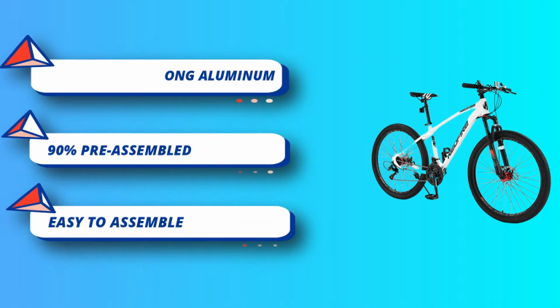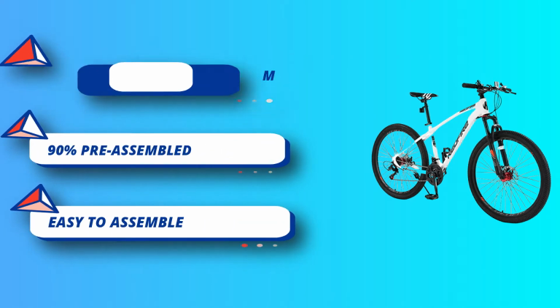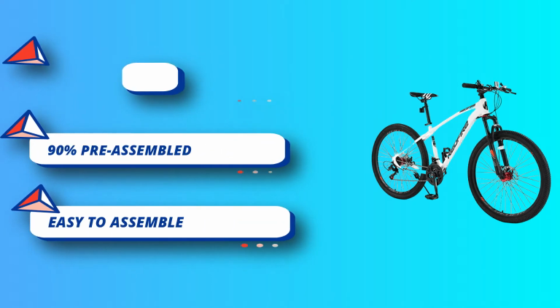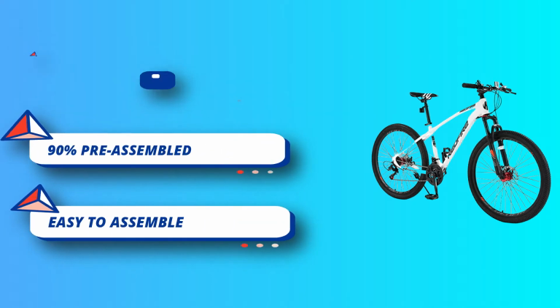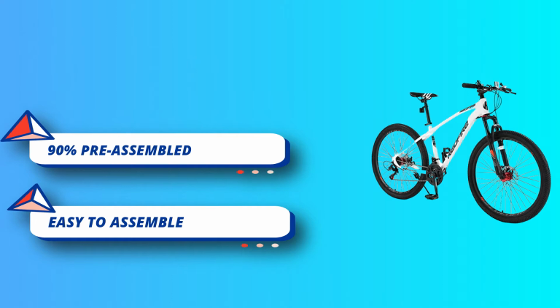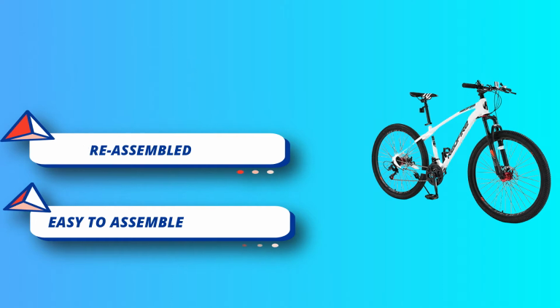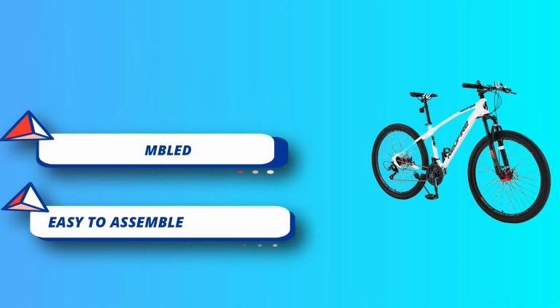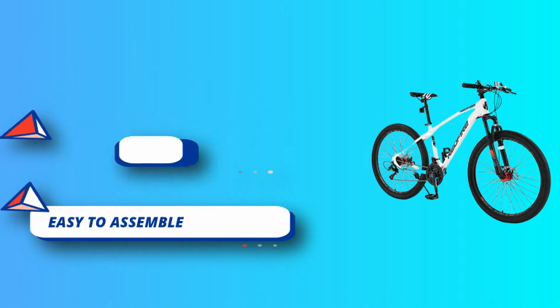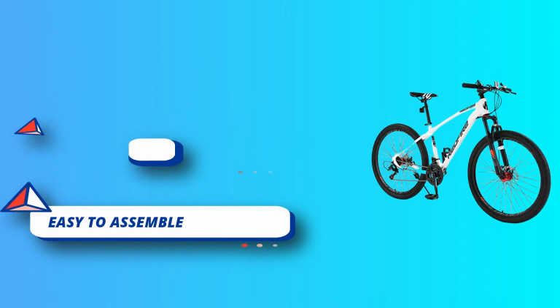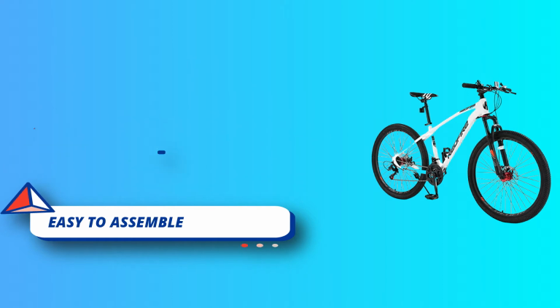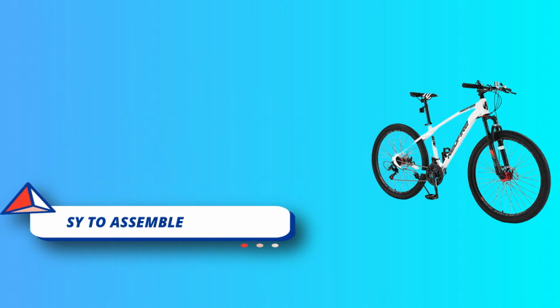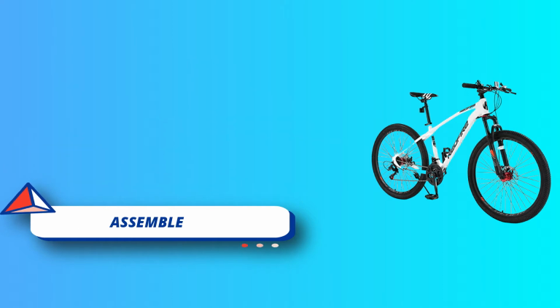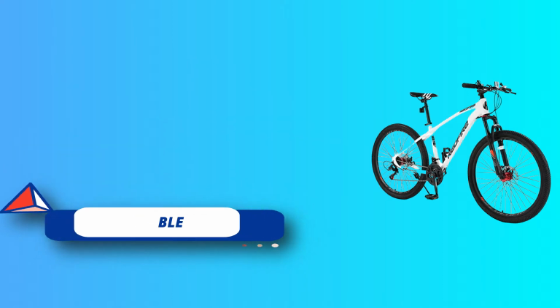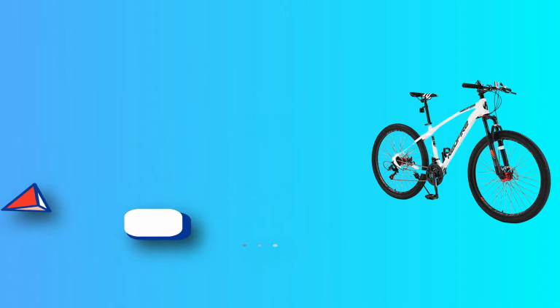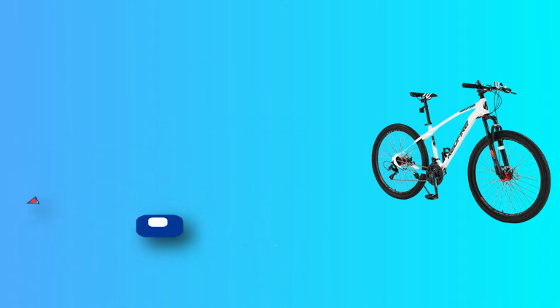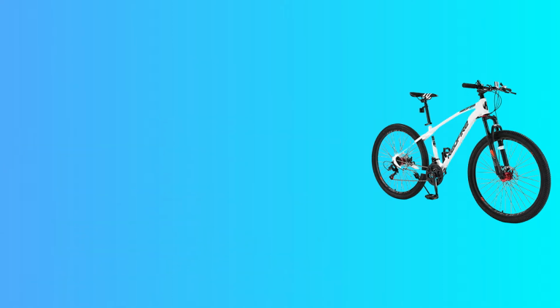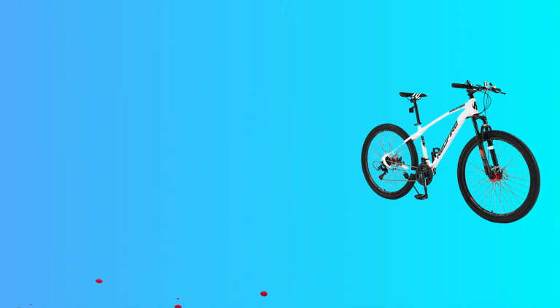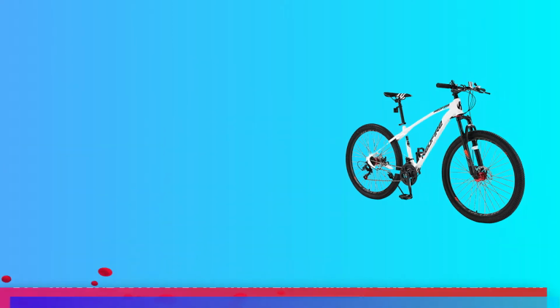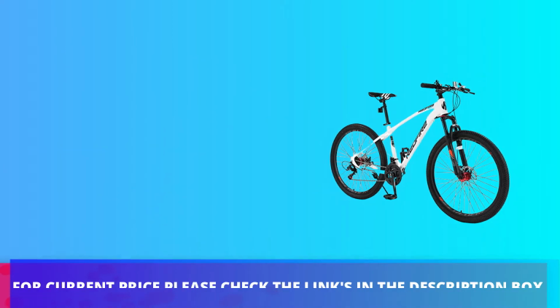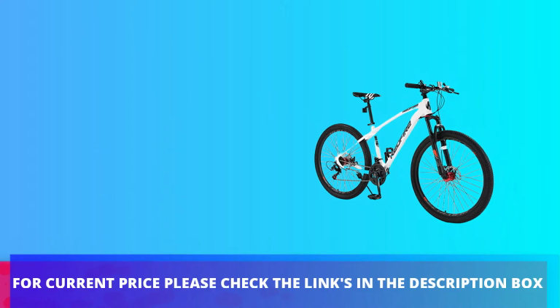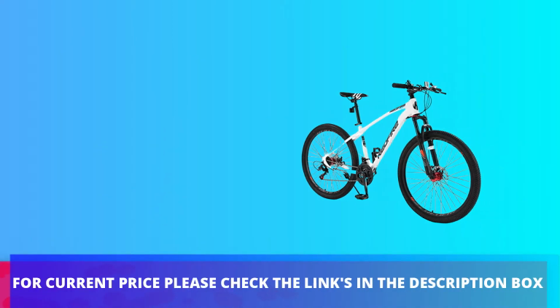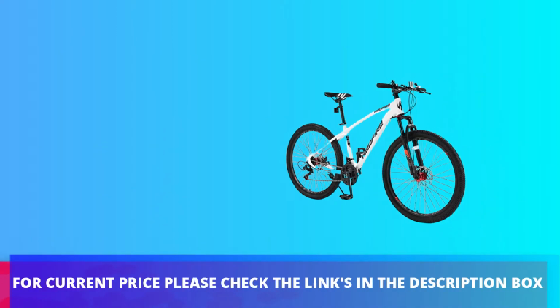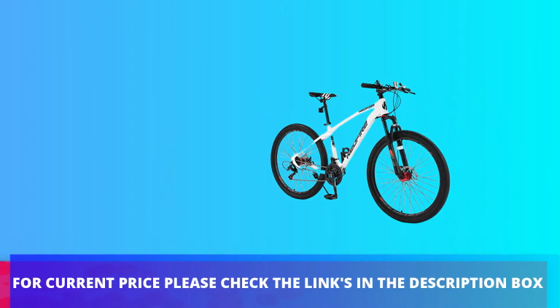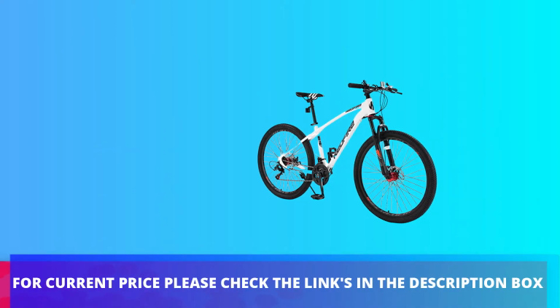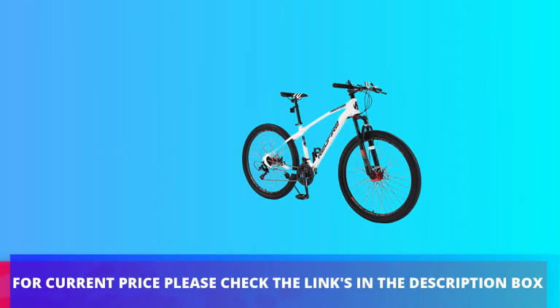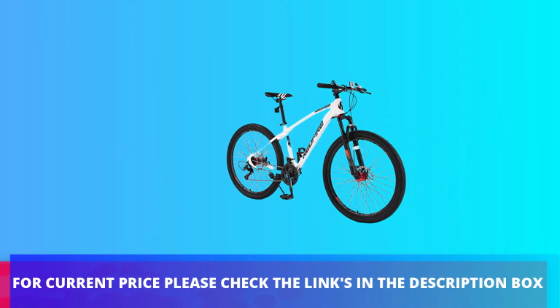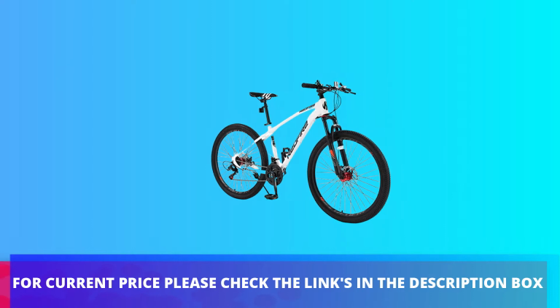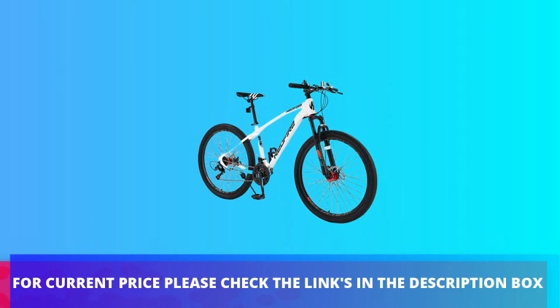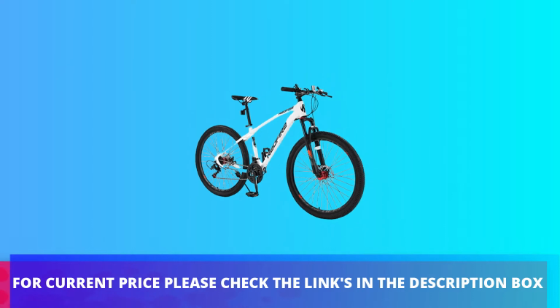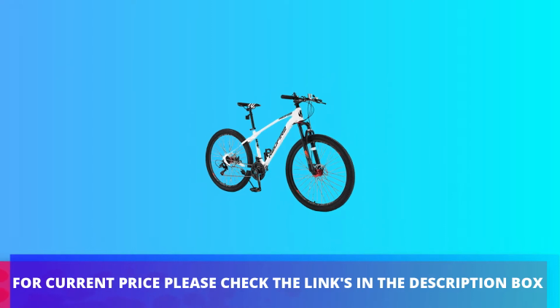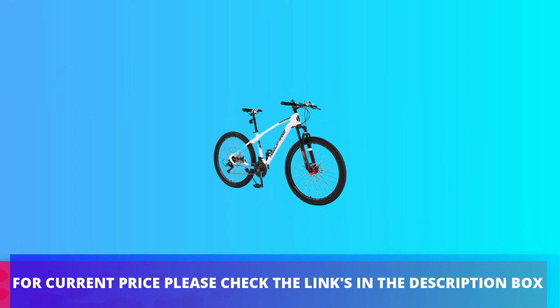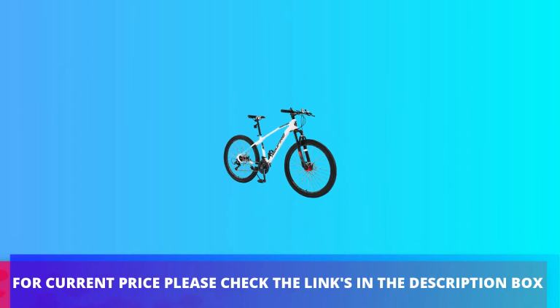All-terrain tires can conquer gravel paths. For current price, please check the links in the description box.